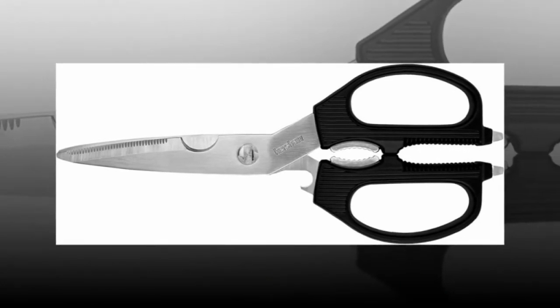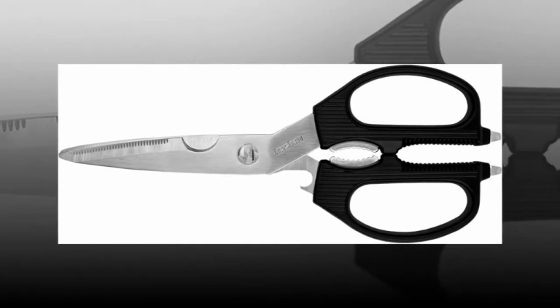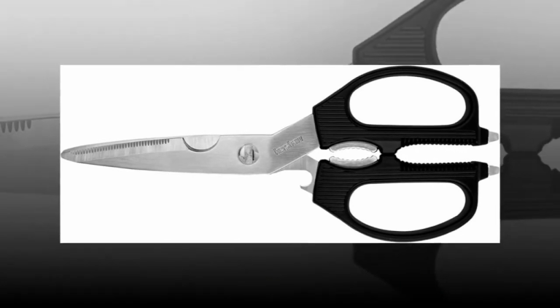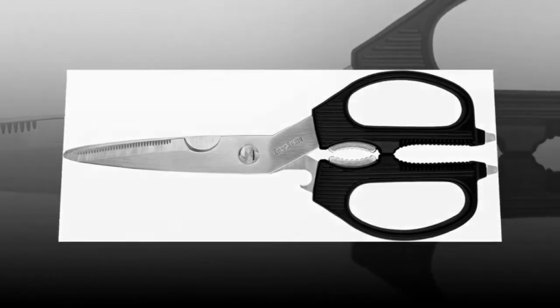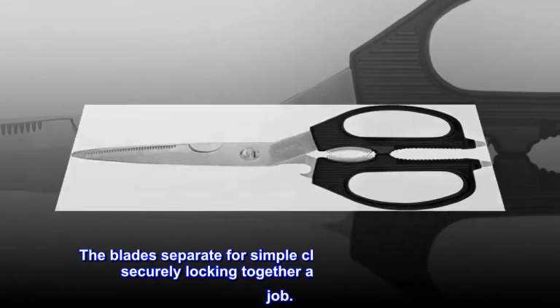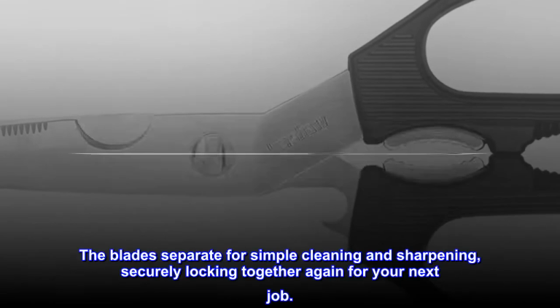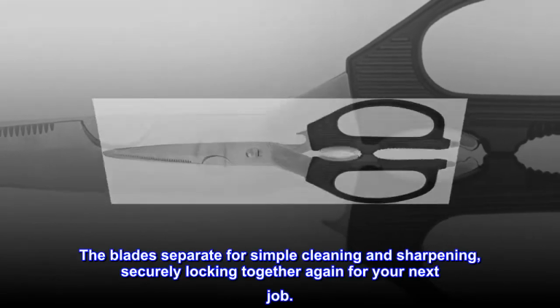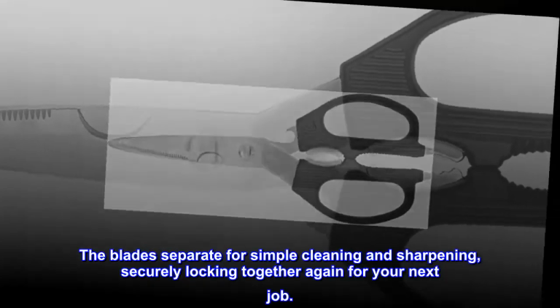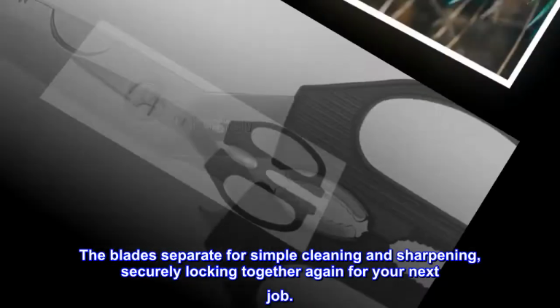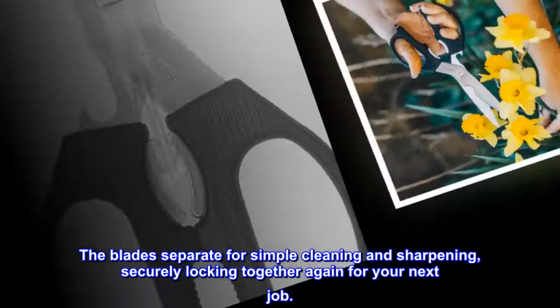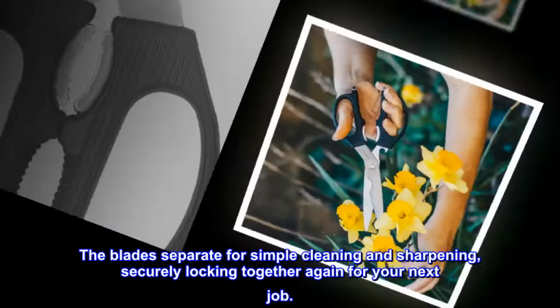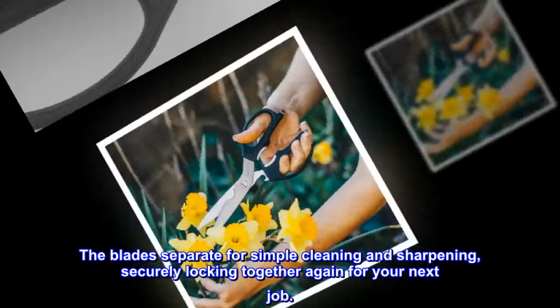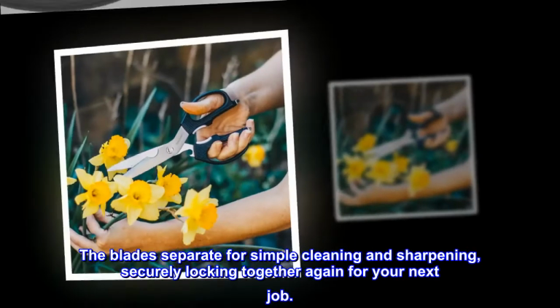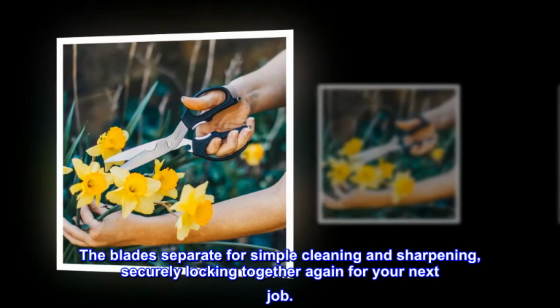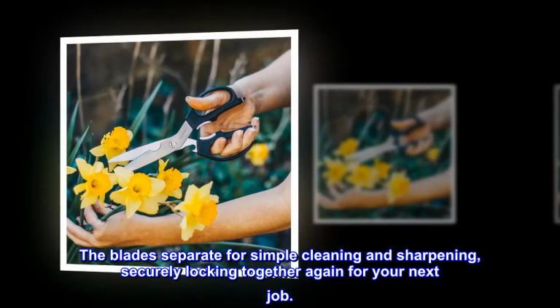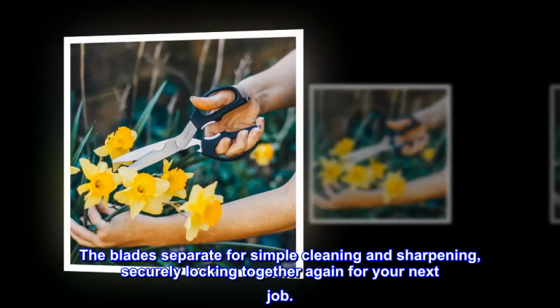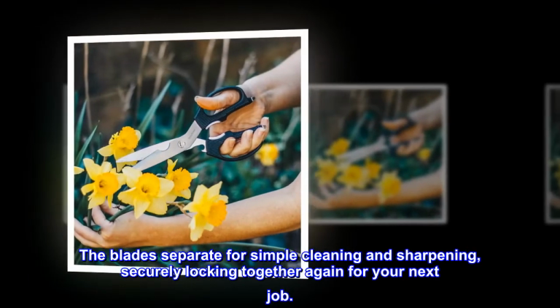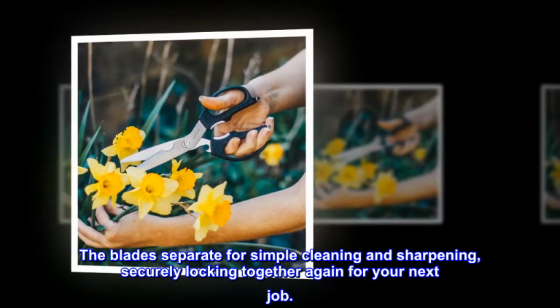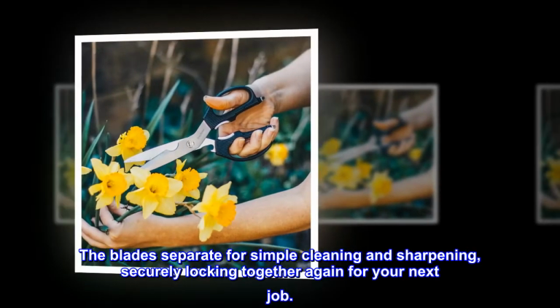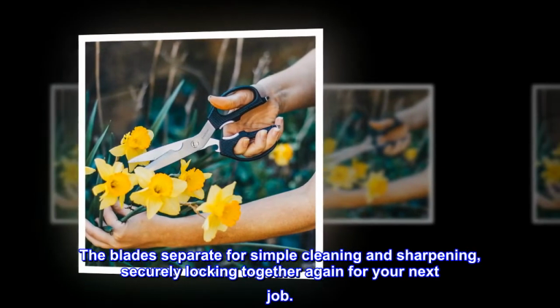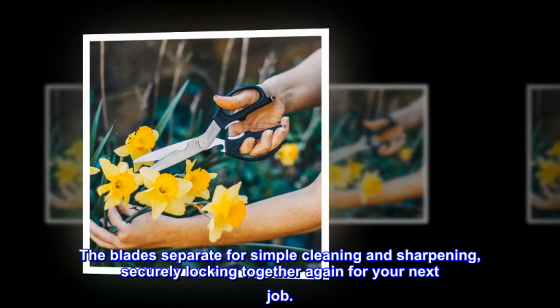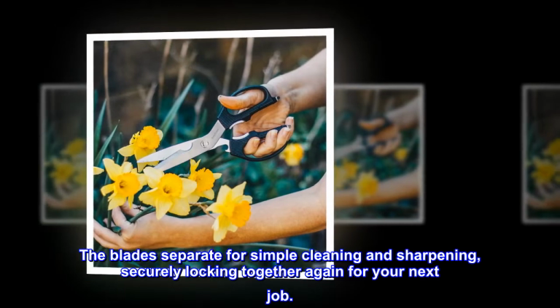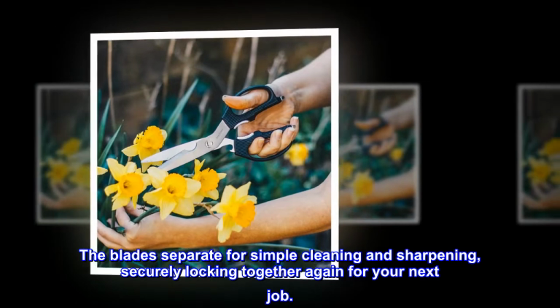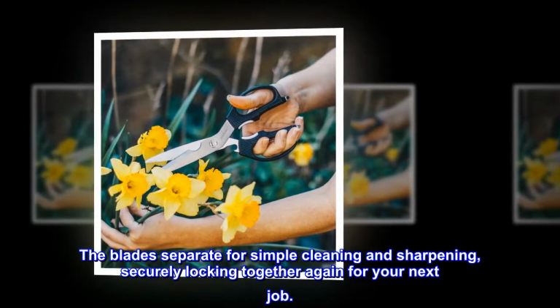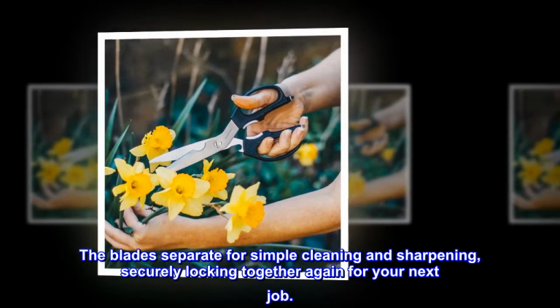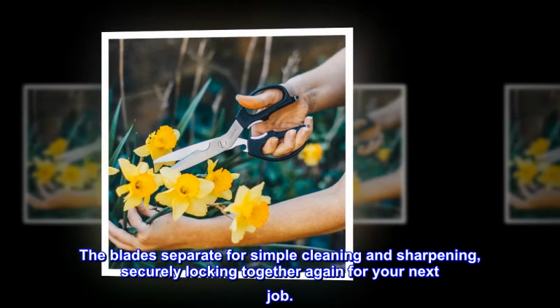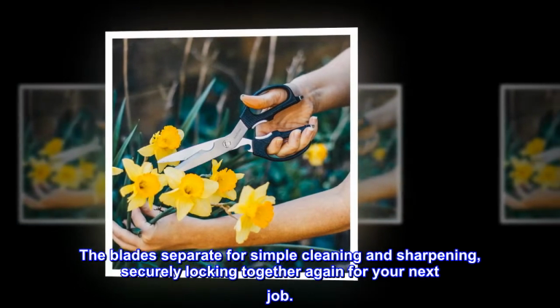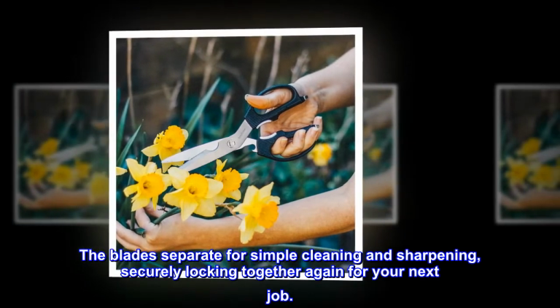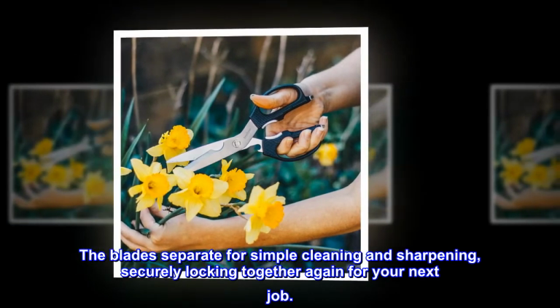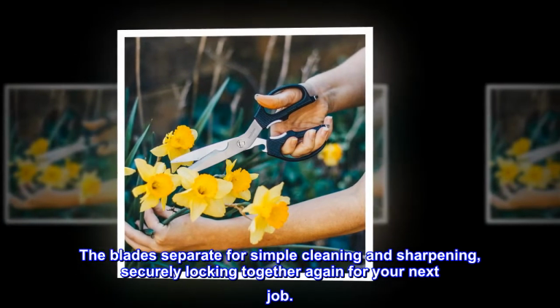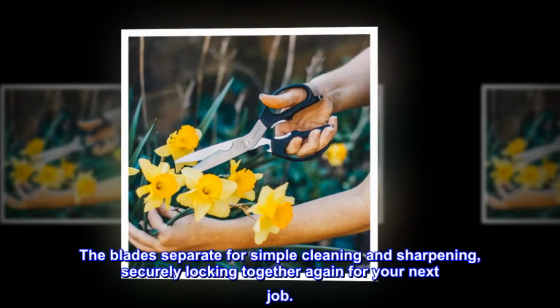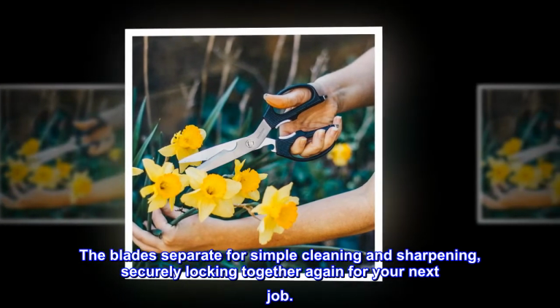The blades separate for simple cleaning and sharpening, securely locking together again for your next job.